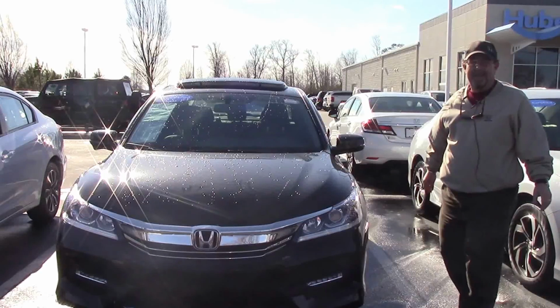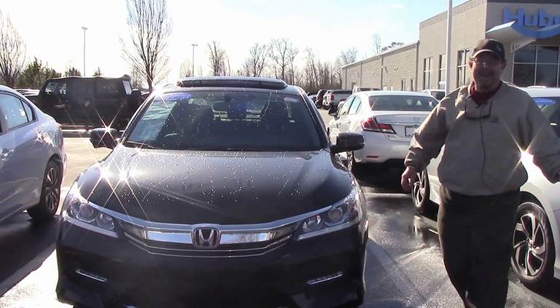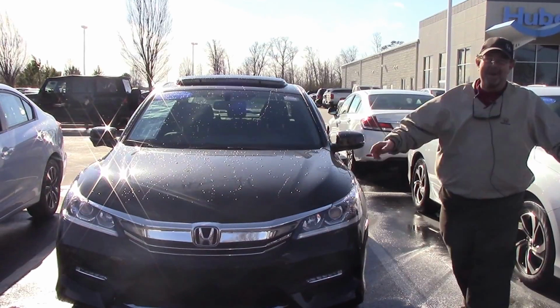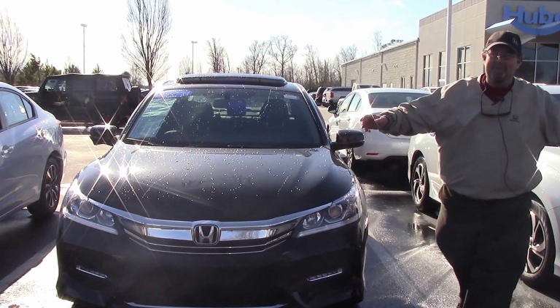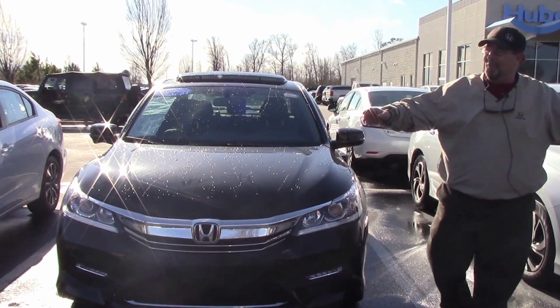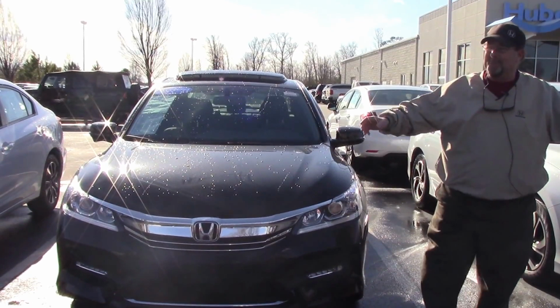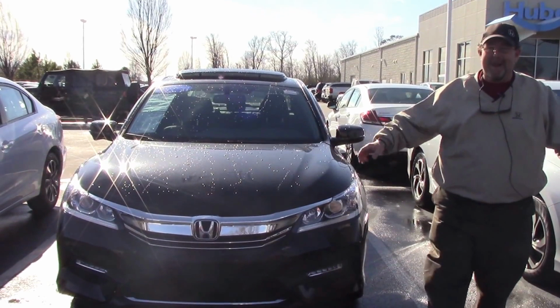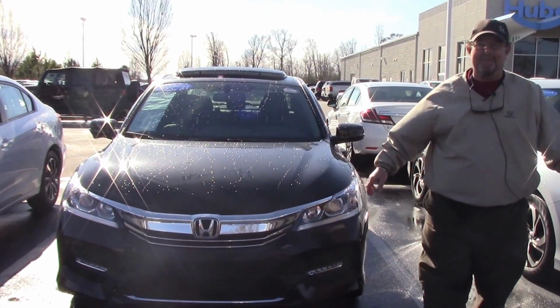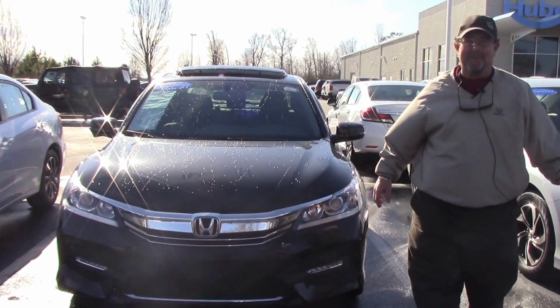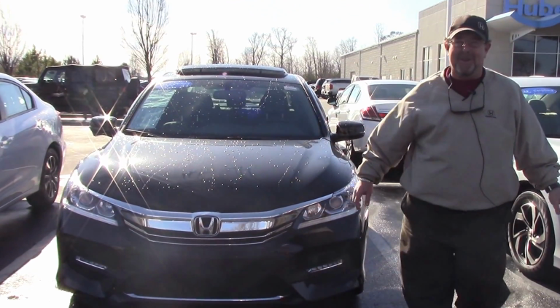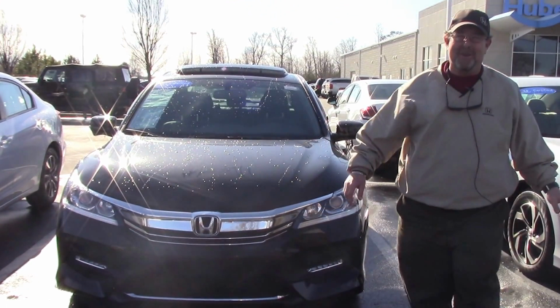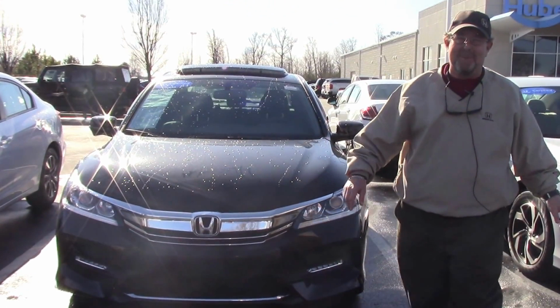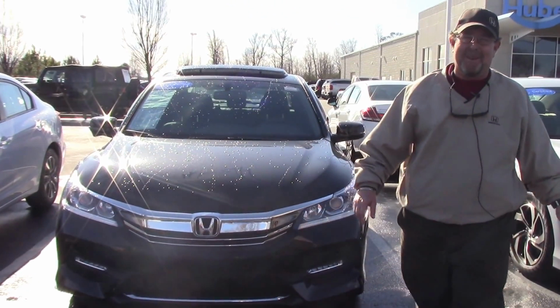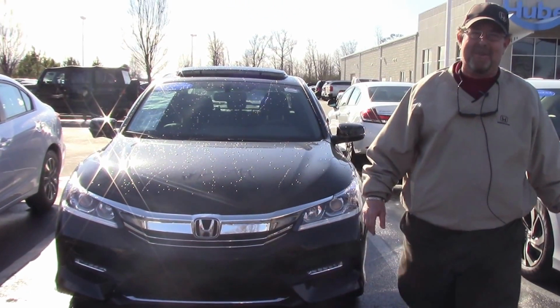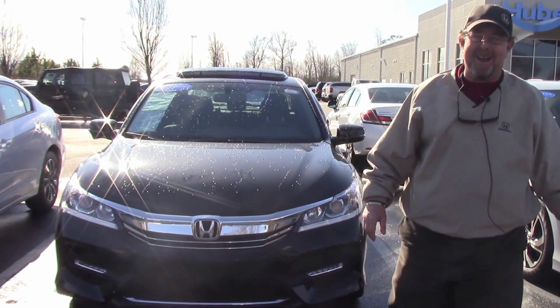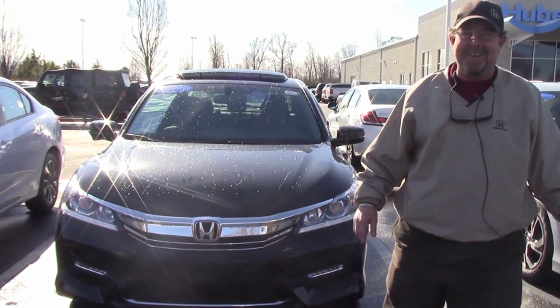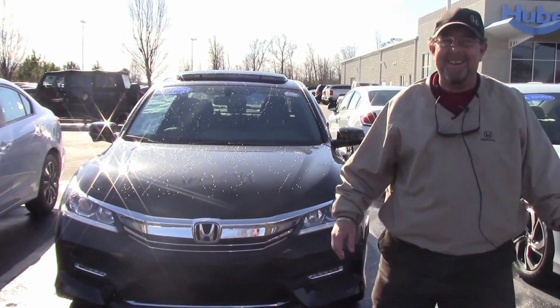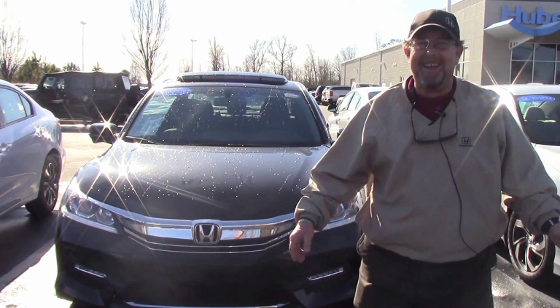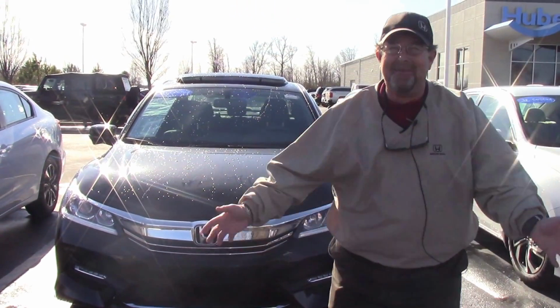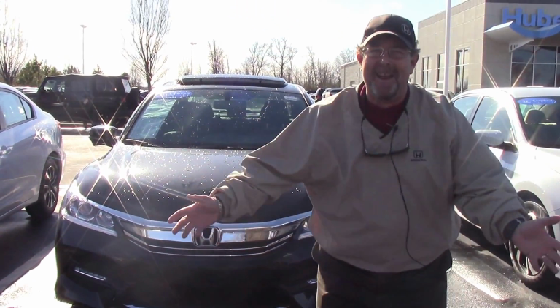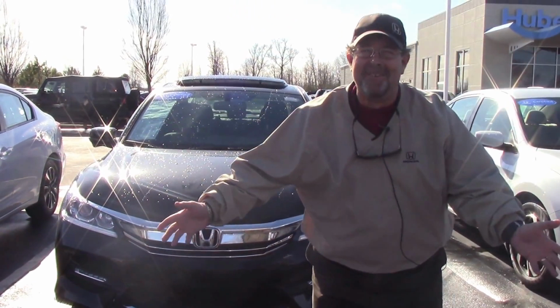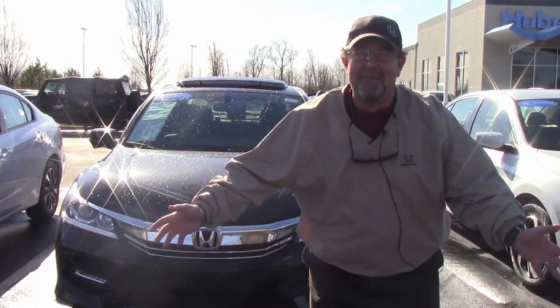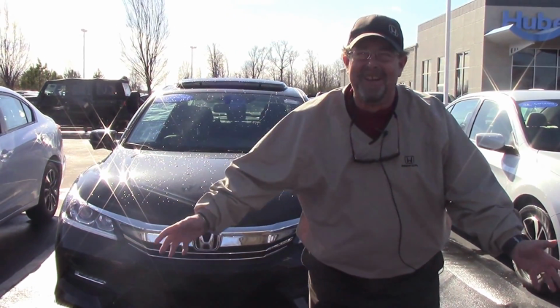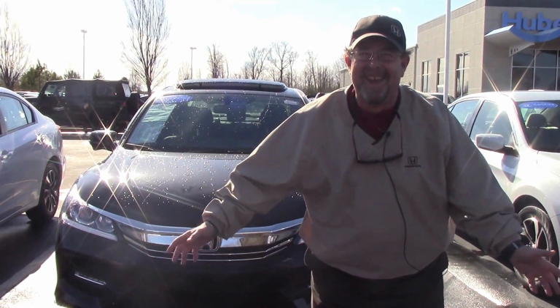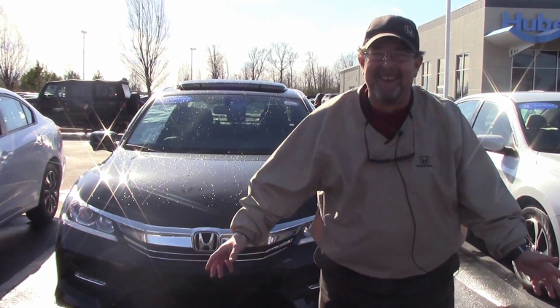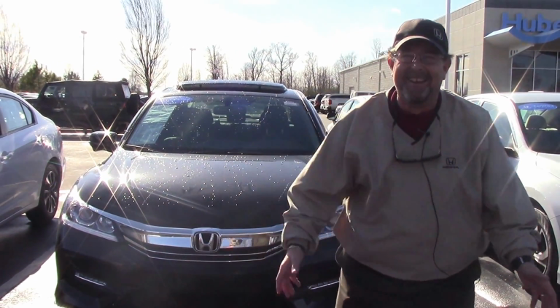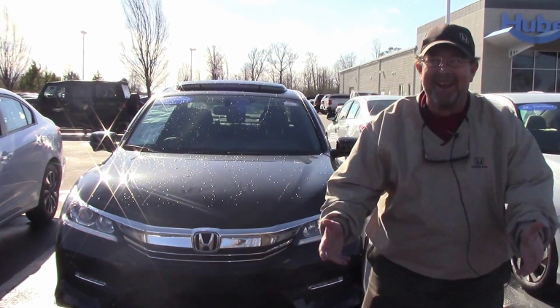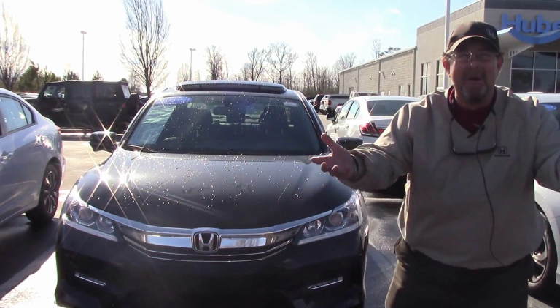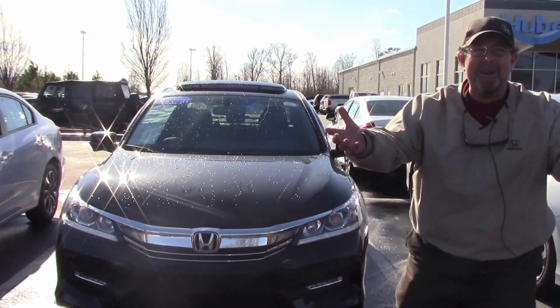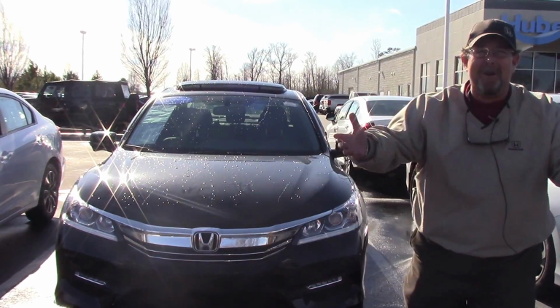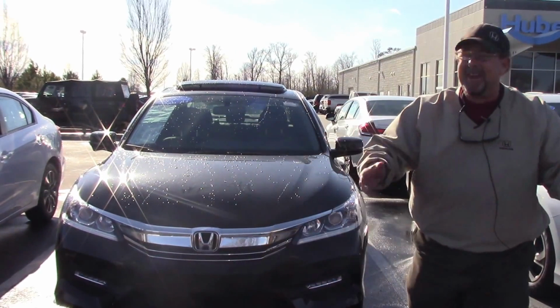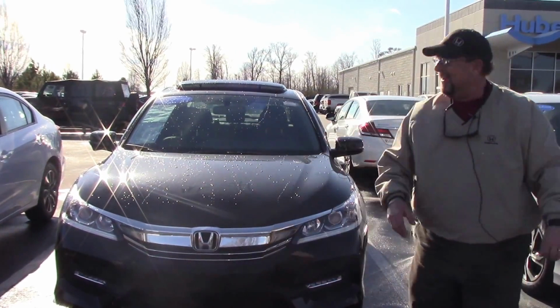Hello folks, it's Brian Fisher here at Hubert Investor Honda. It's a little windy outside today, but we don't care.